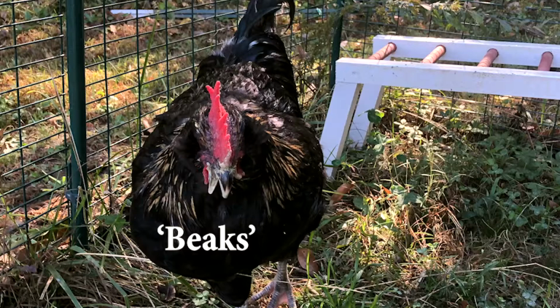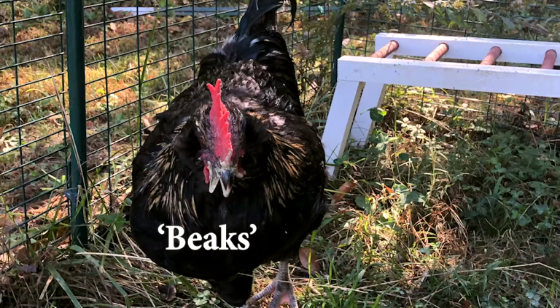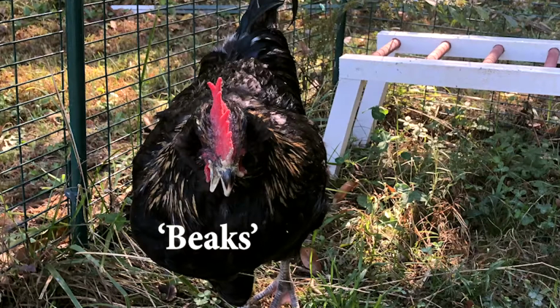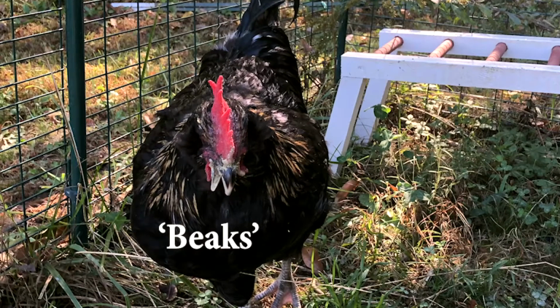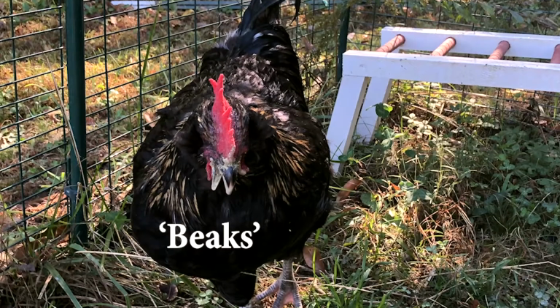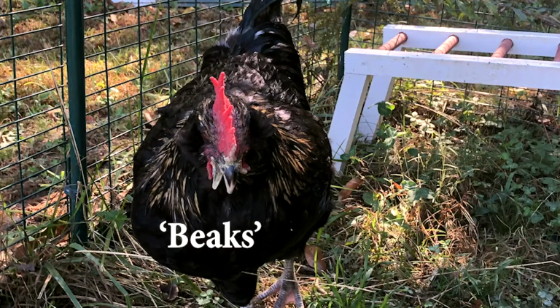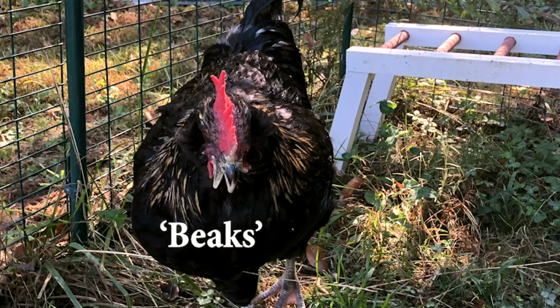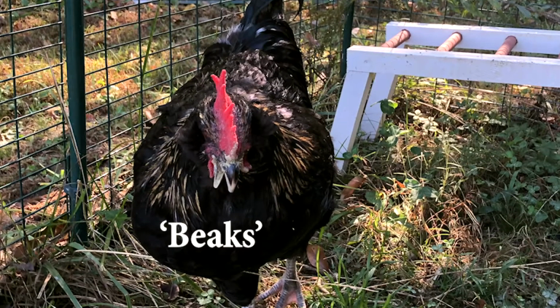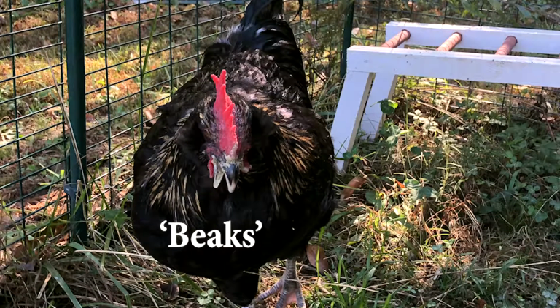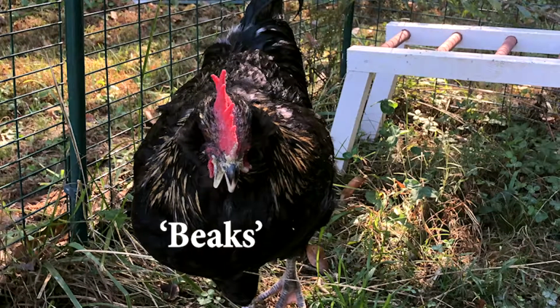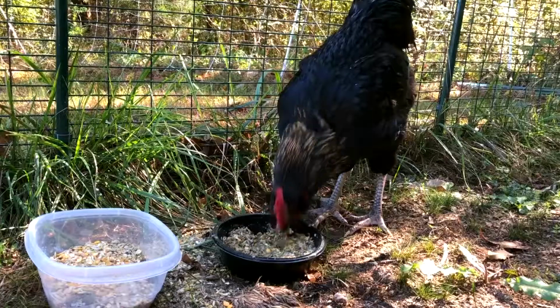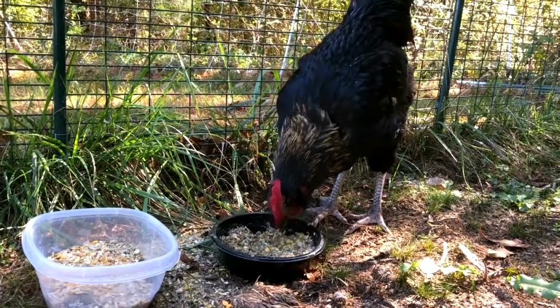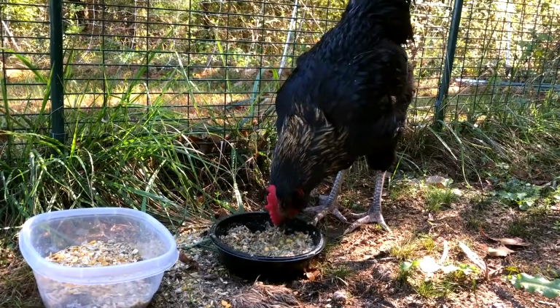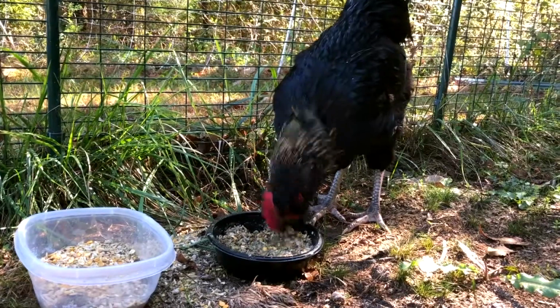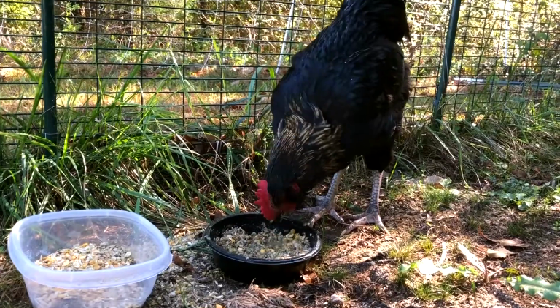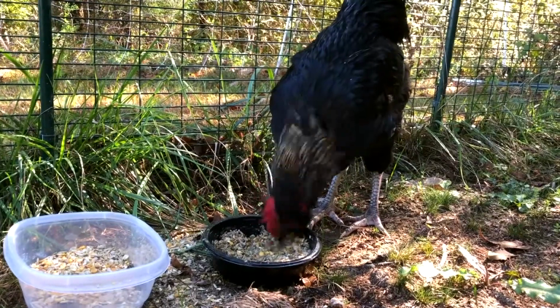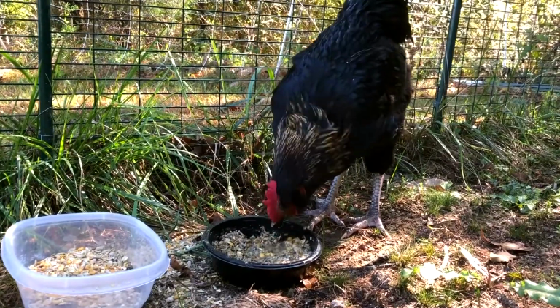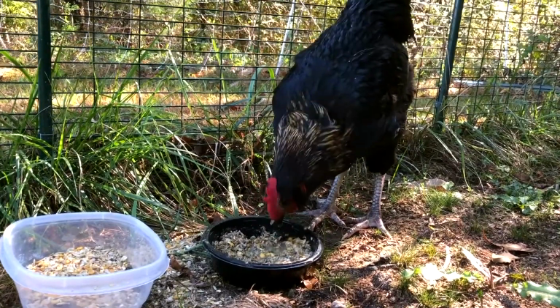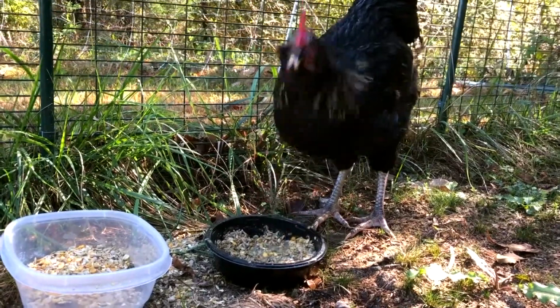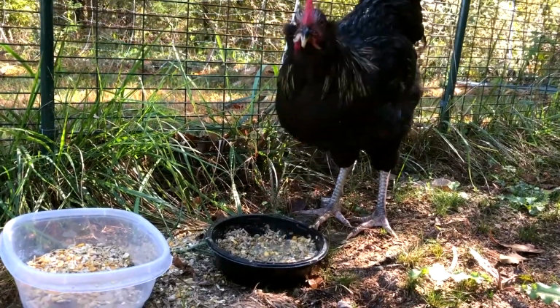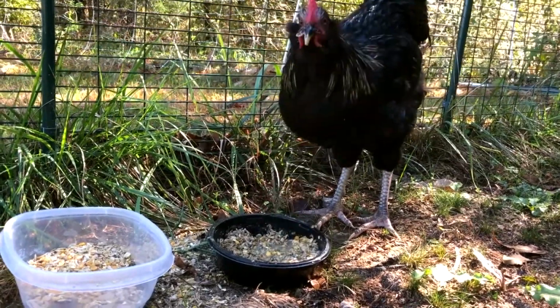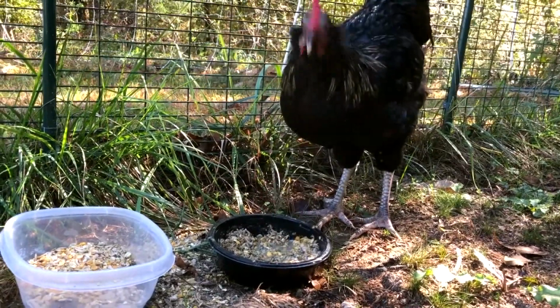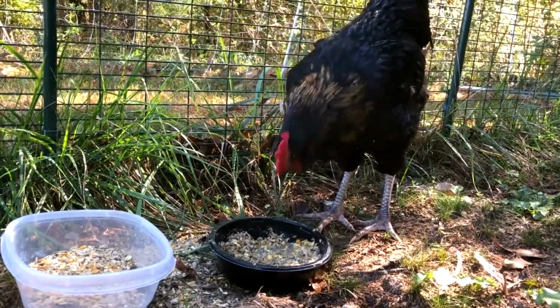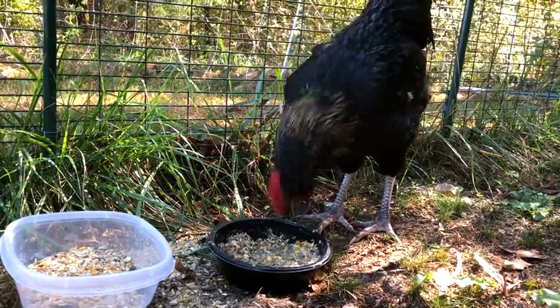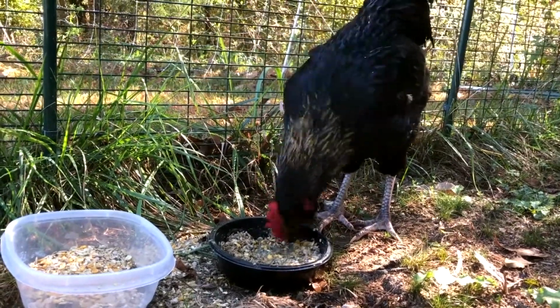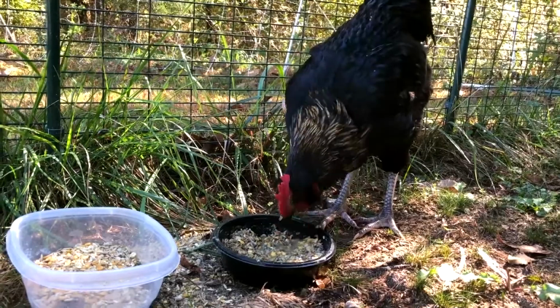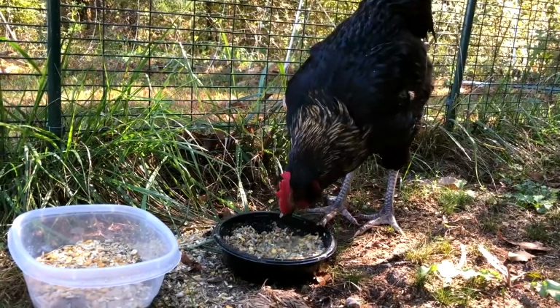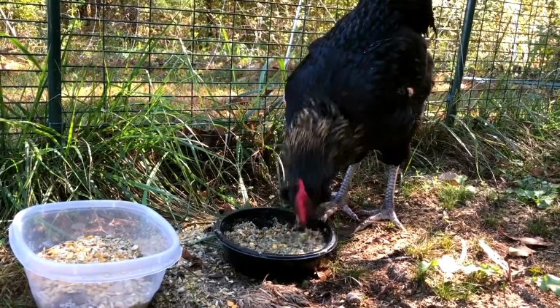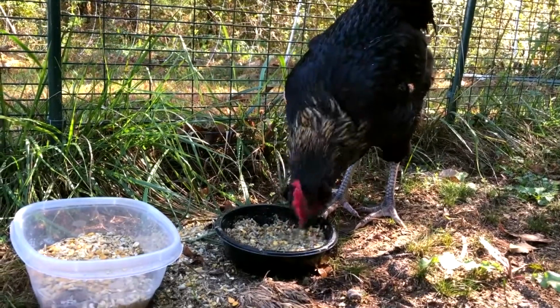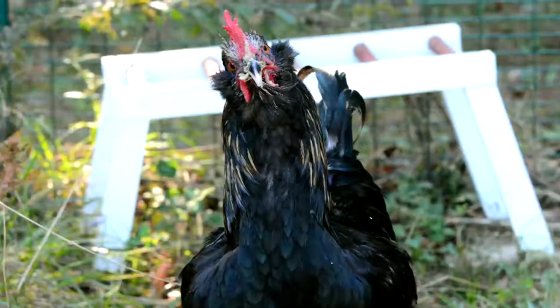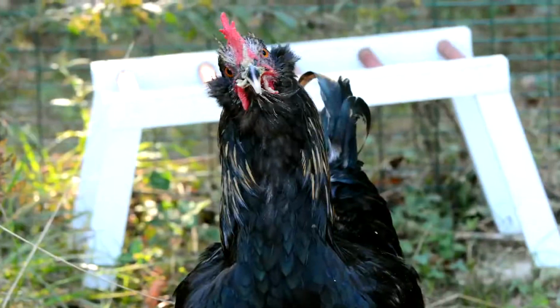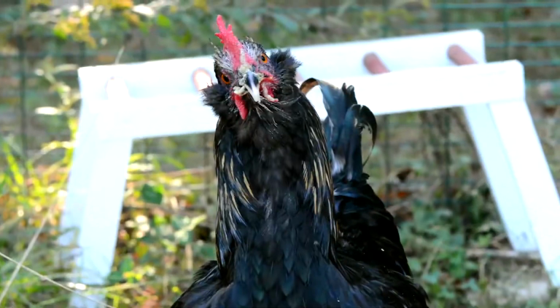The cross beak we call Beaks. We mix up some feed with water and he digs in with his whole face until he's full.